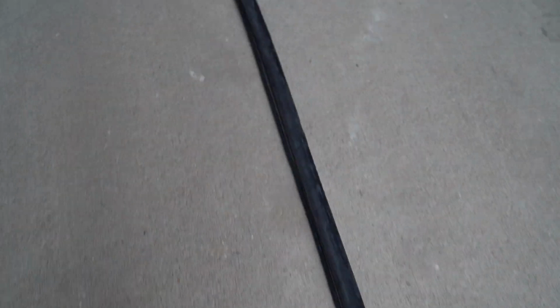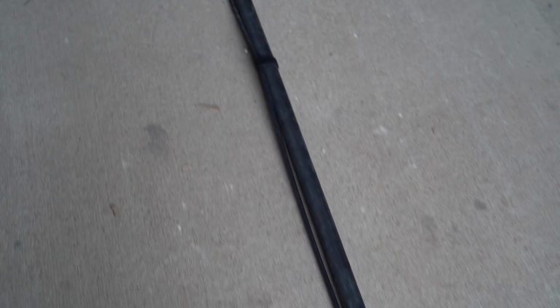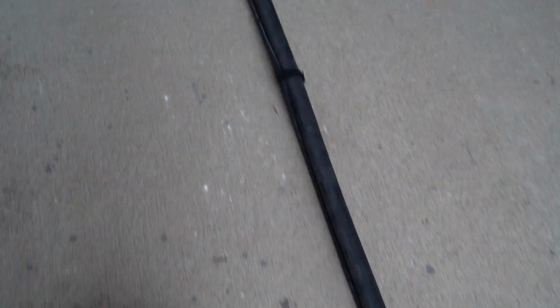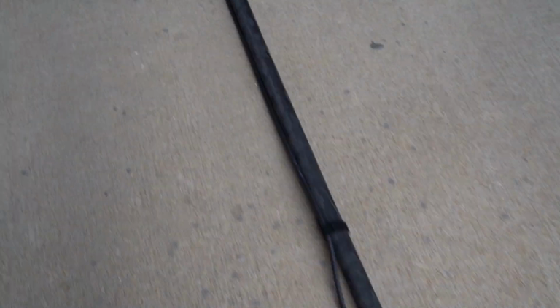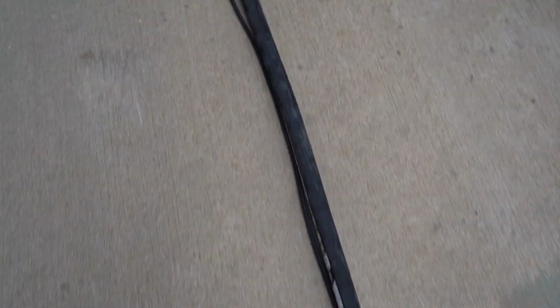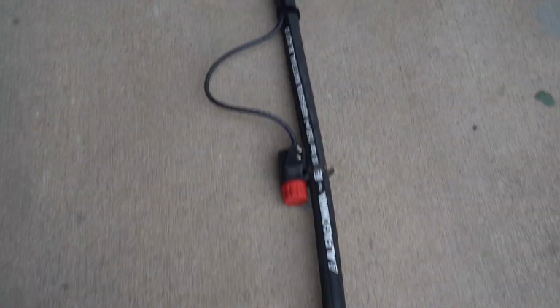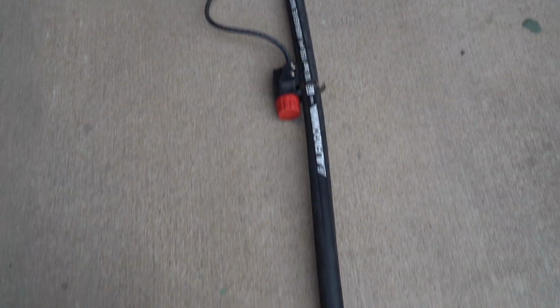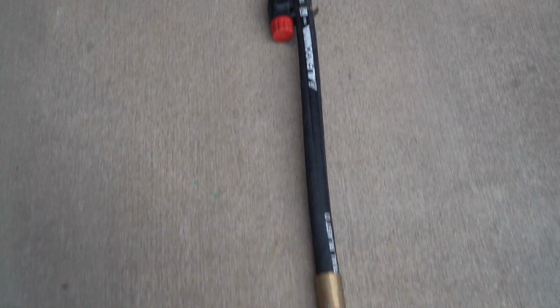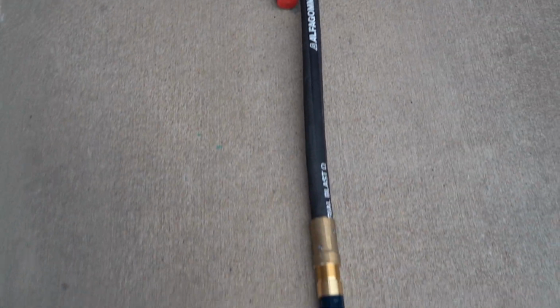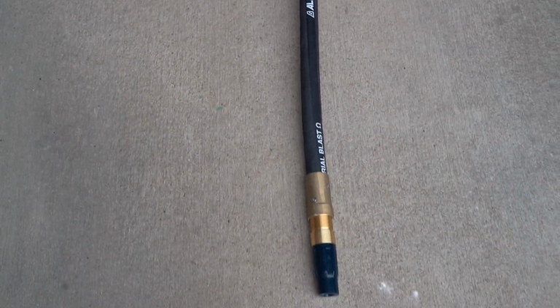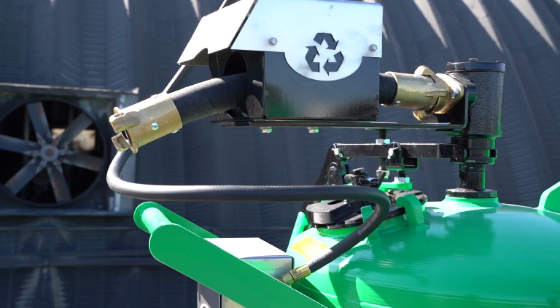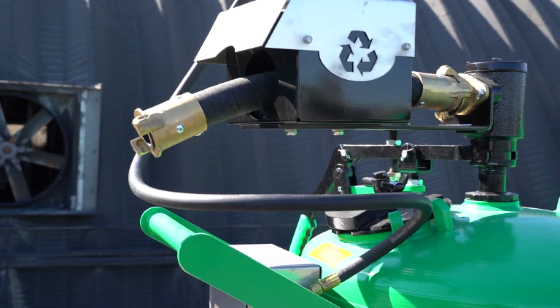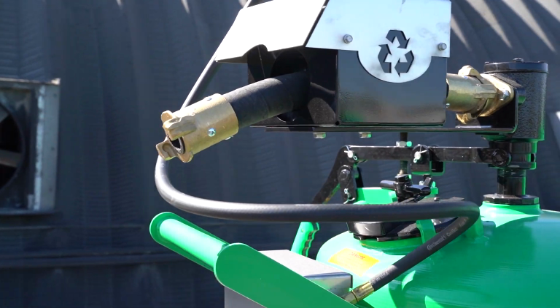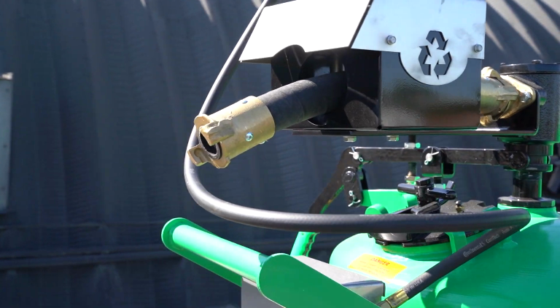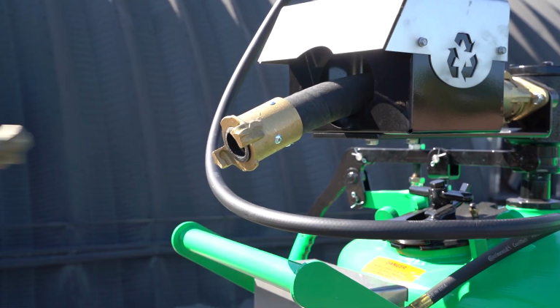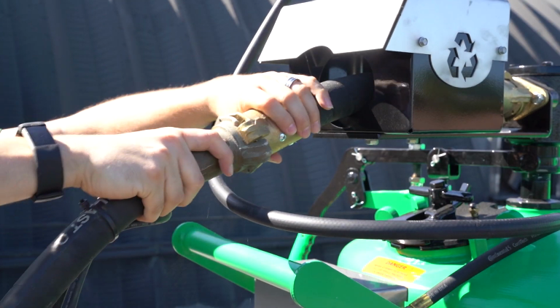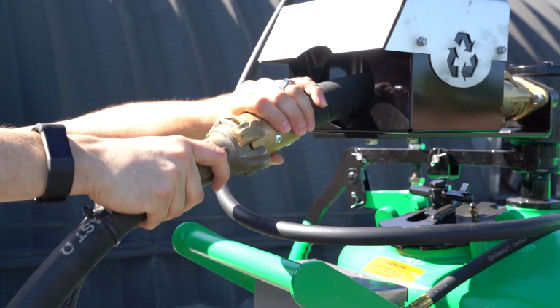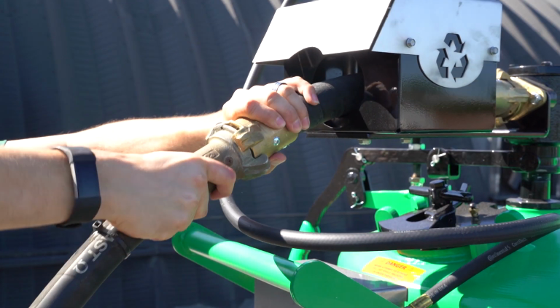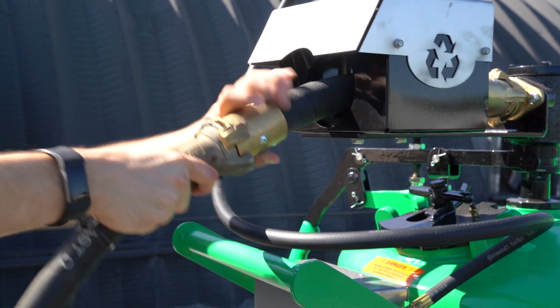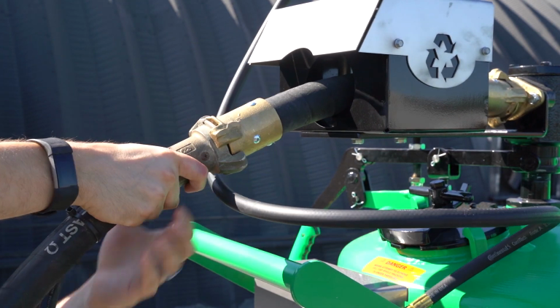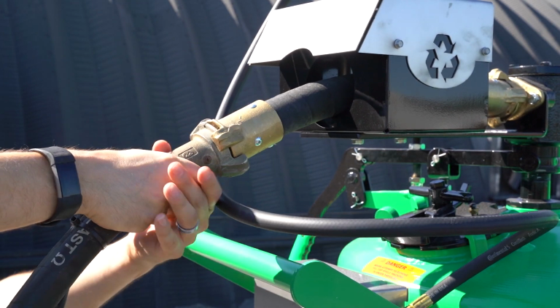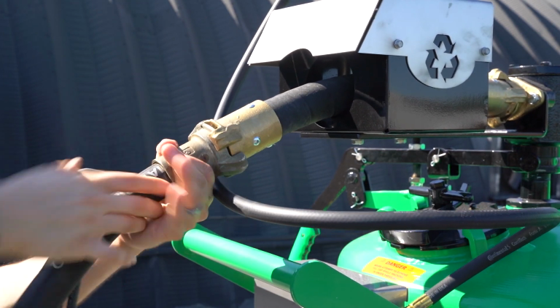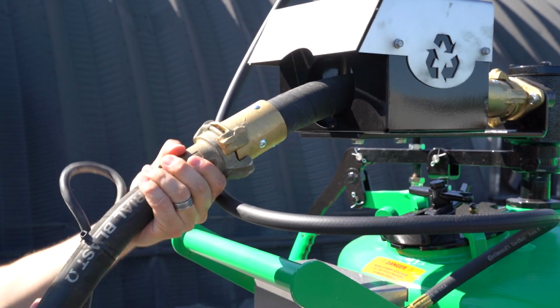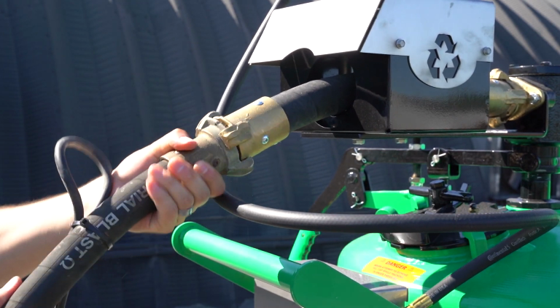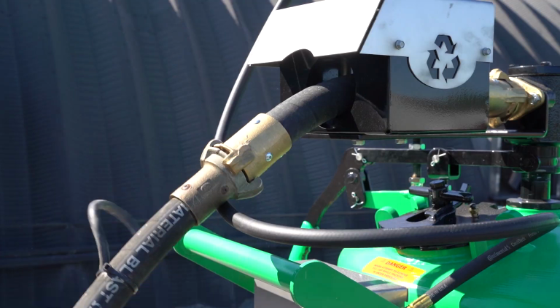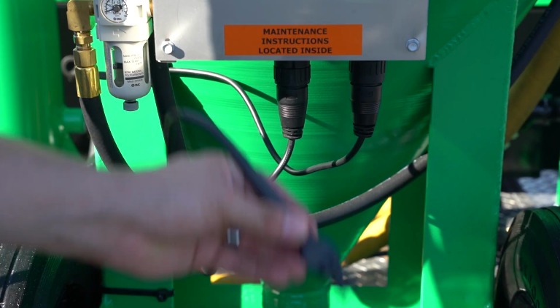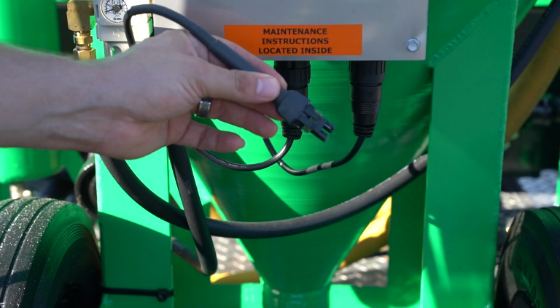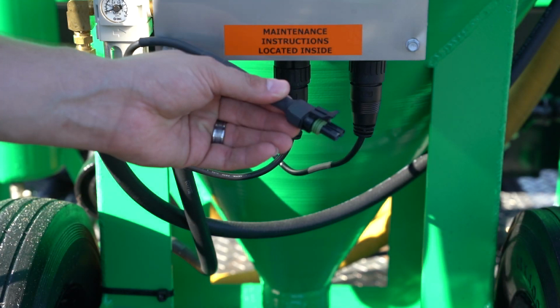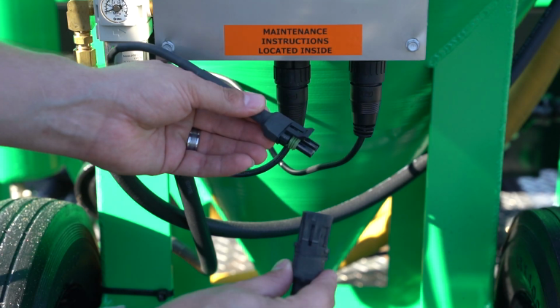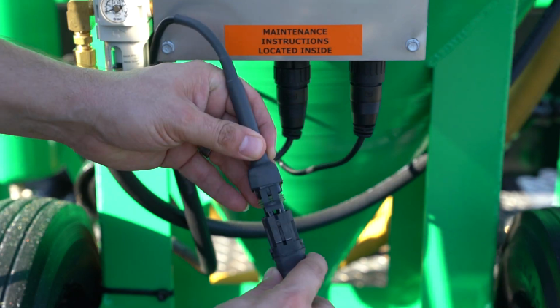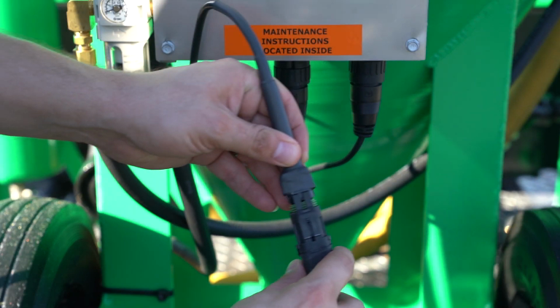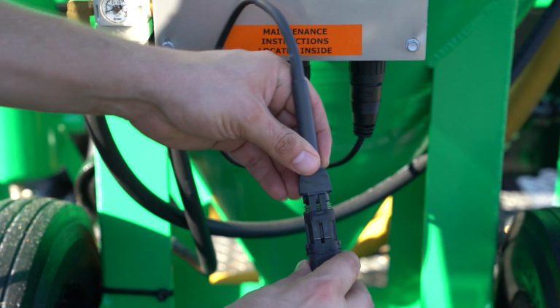Now your blast hose is set up. All you've got to do is attach it to your pinch hose and attach the electric line to the control box.